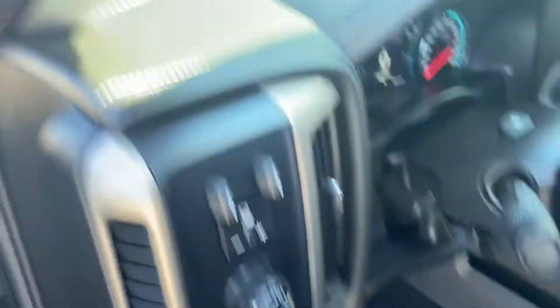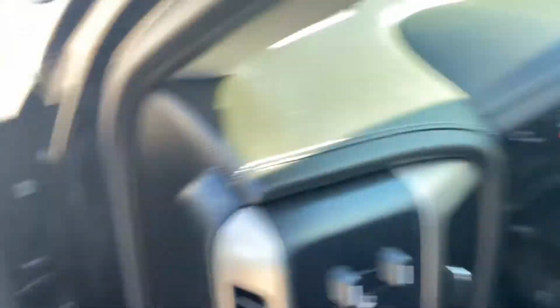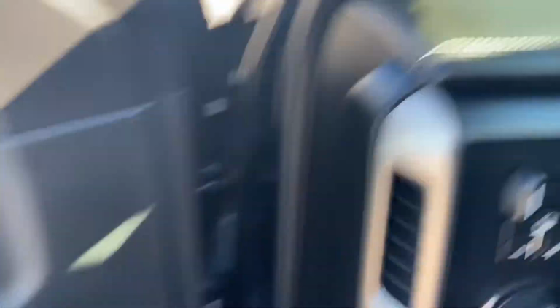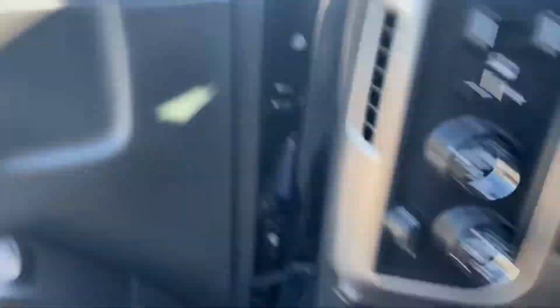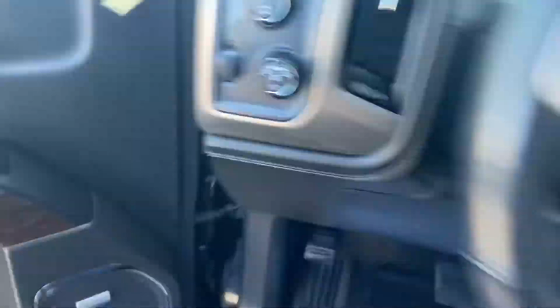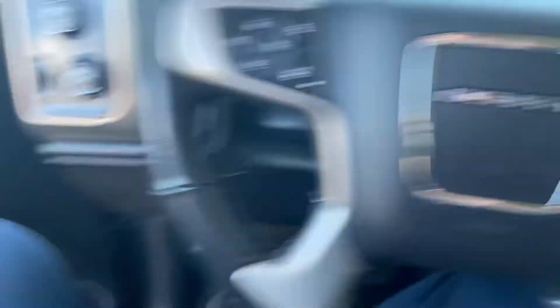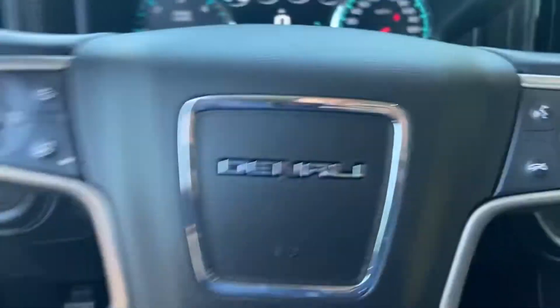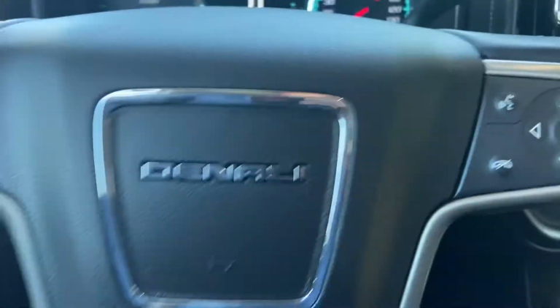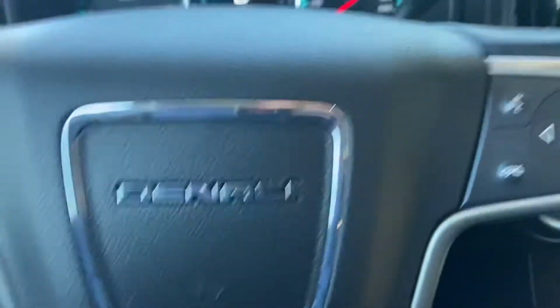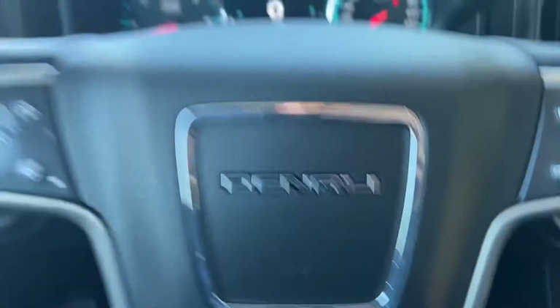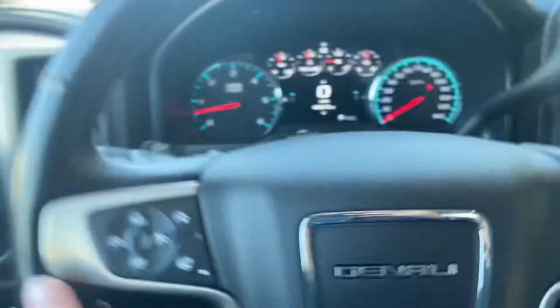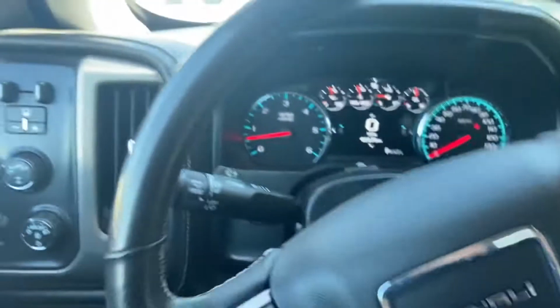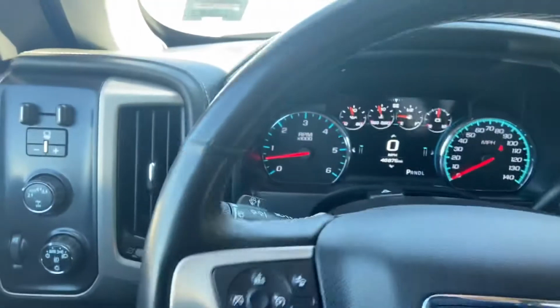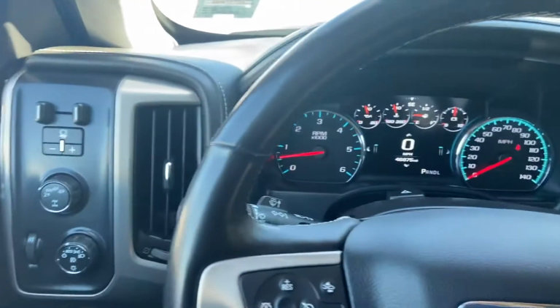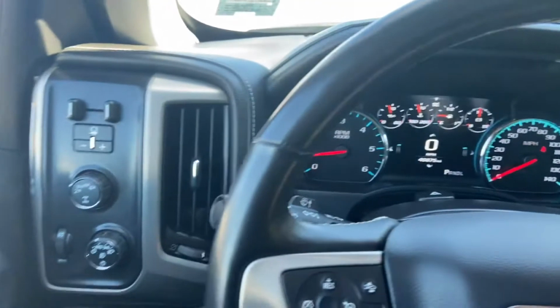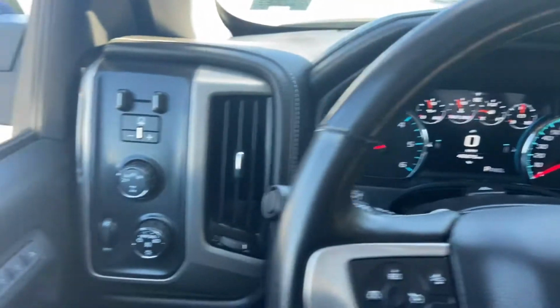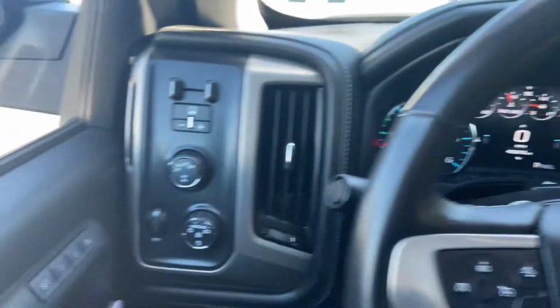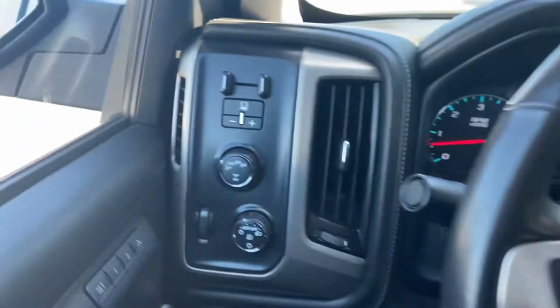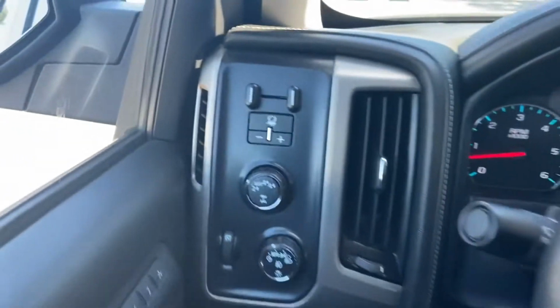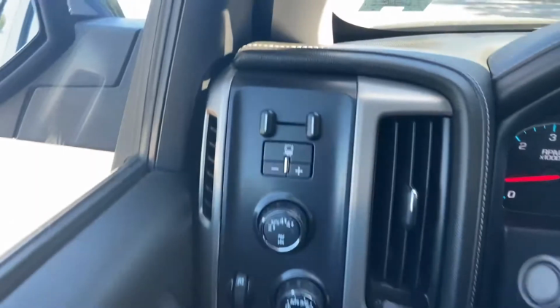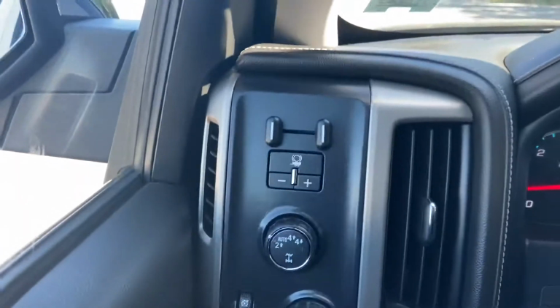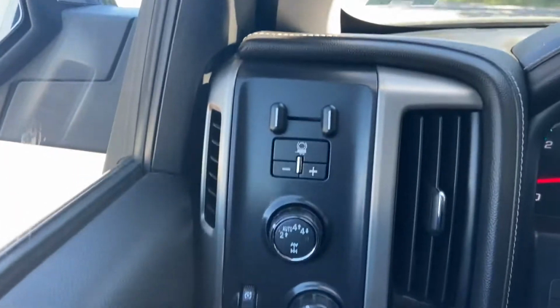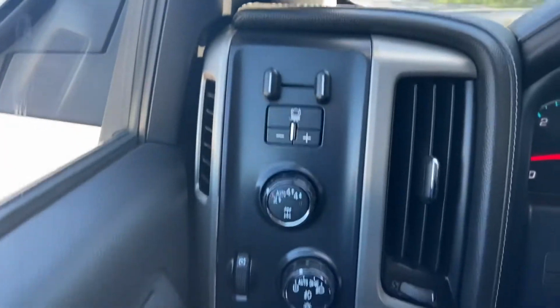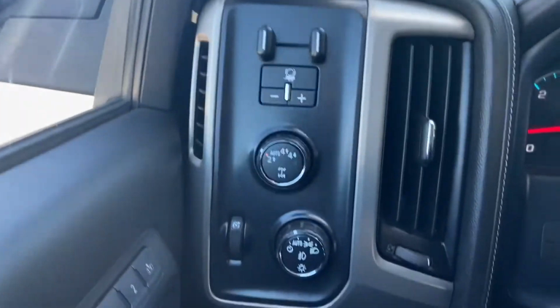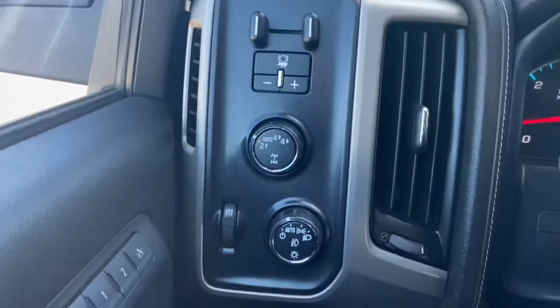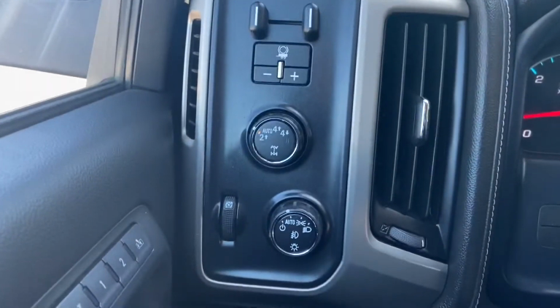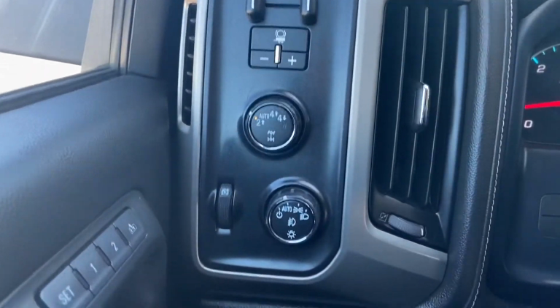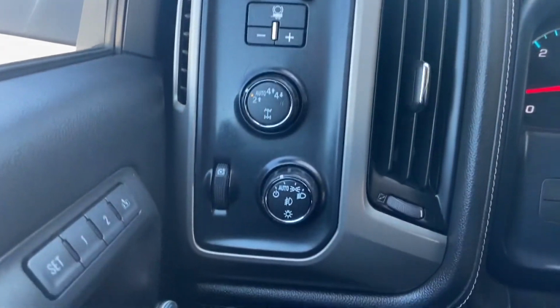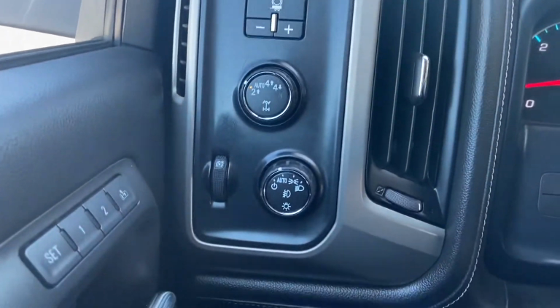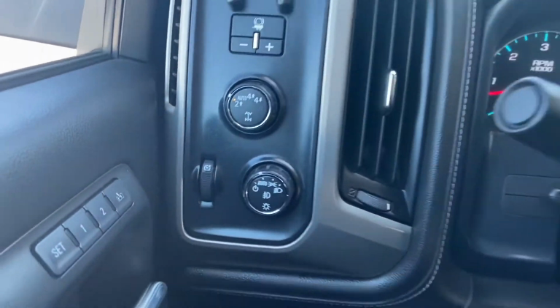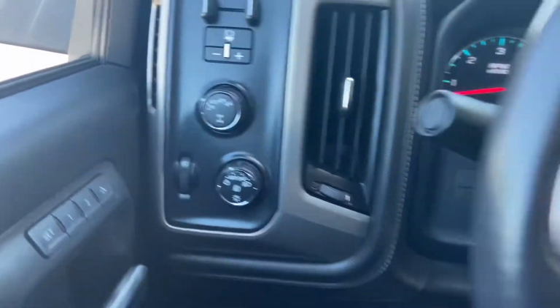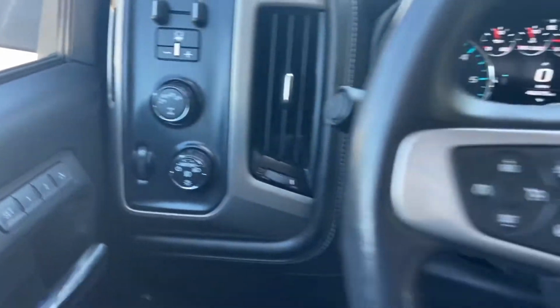Go ahead and step on inside here. To the left of the wheel you have your trailer brake controller, four-wheel drive controls, and your lighting controls.